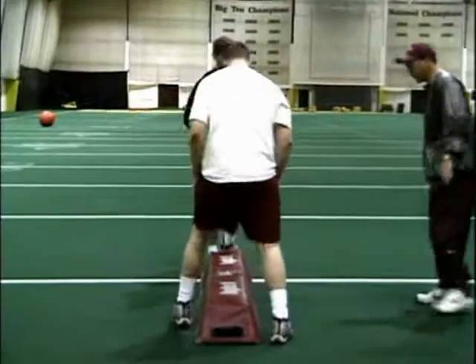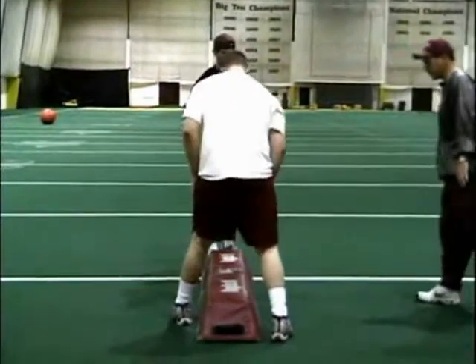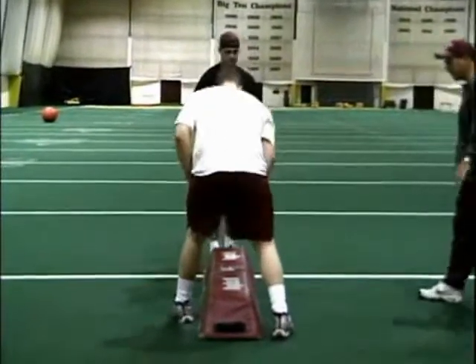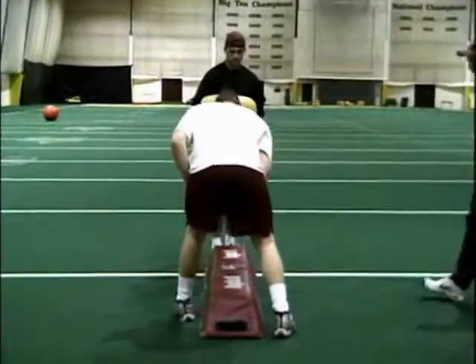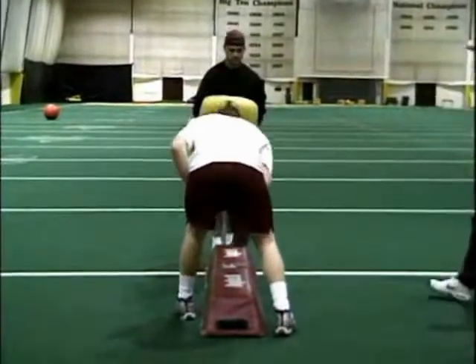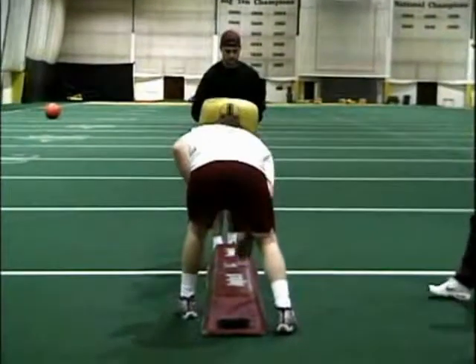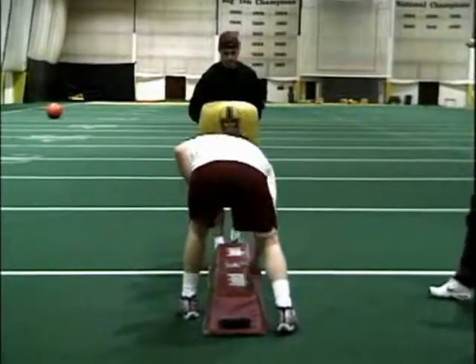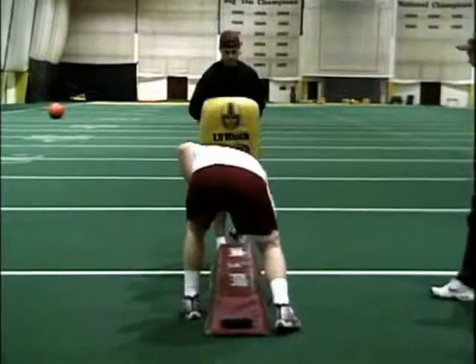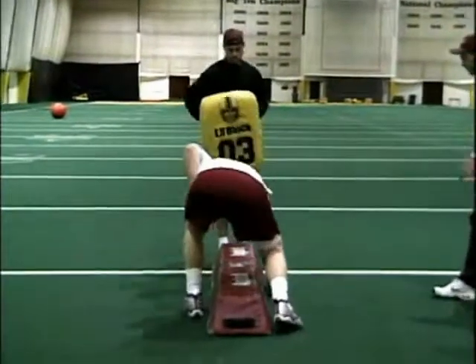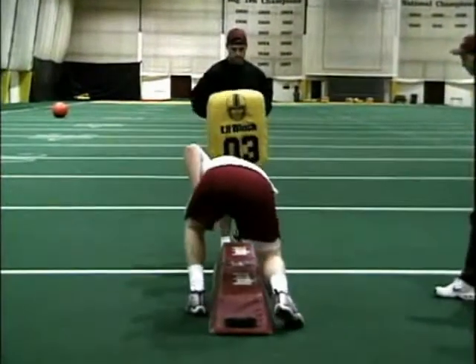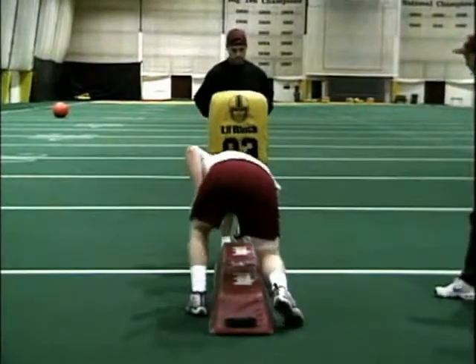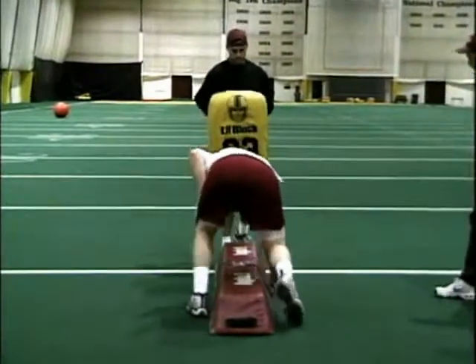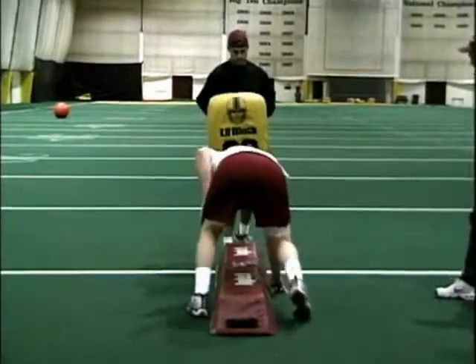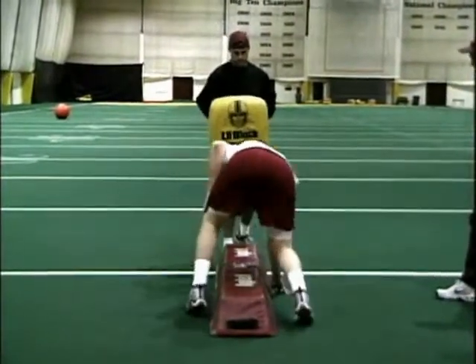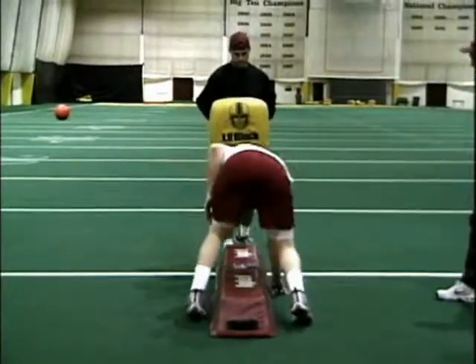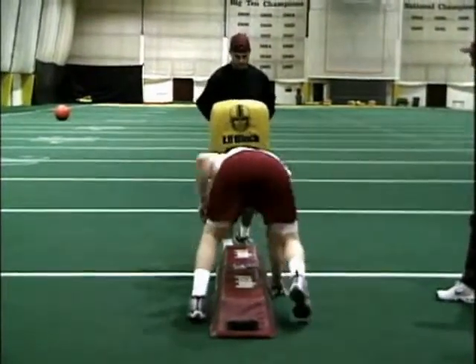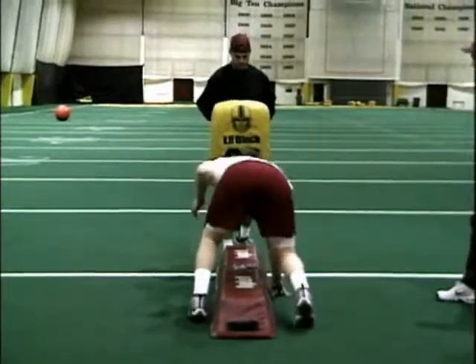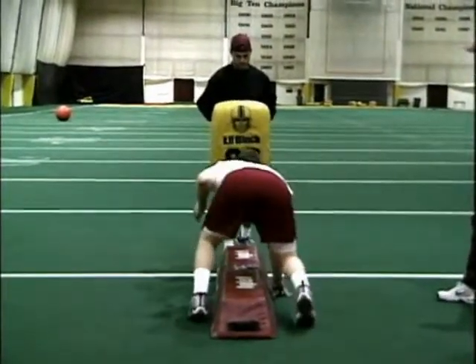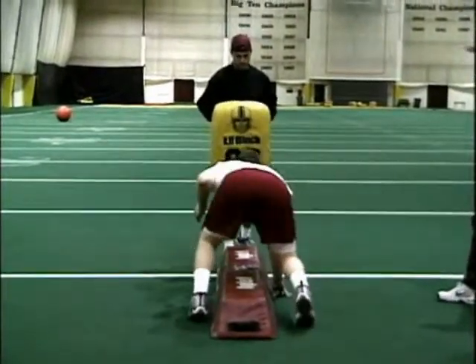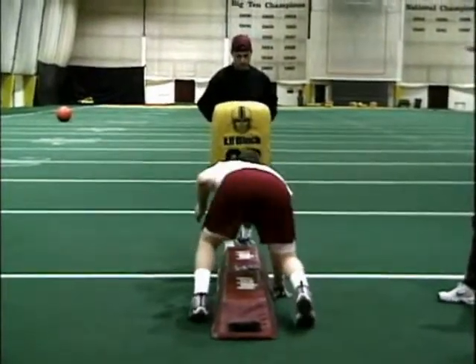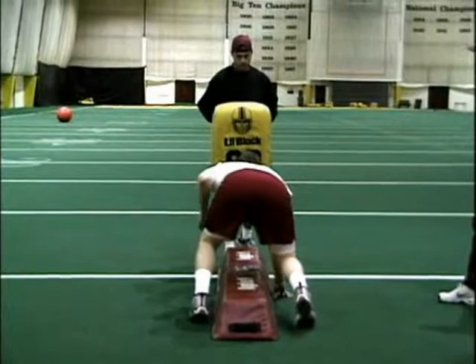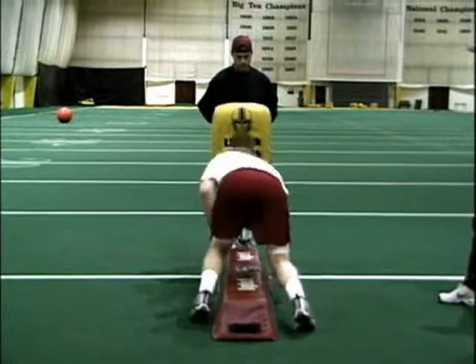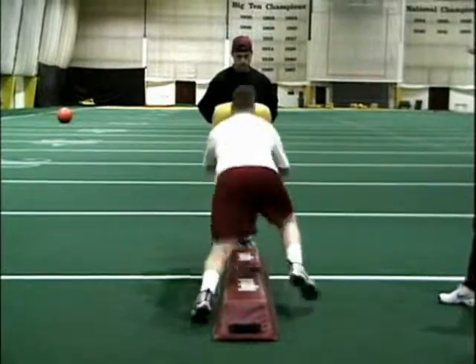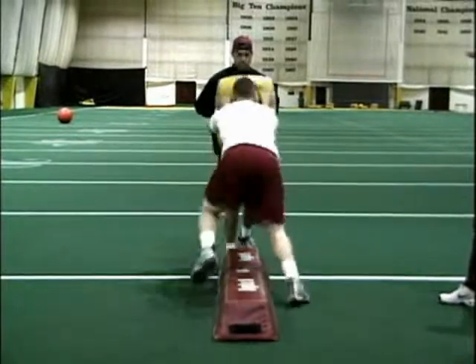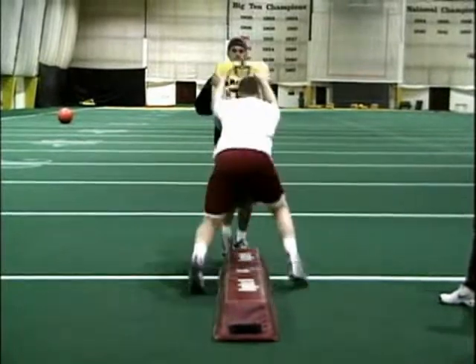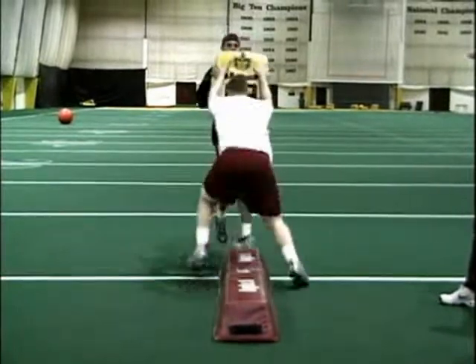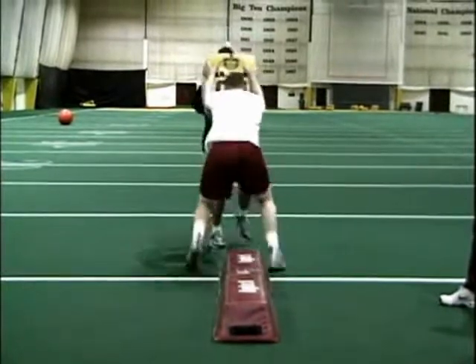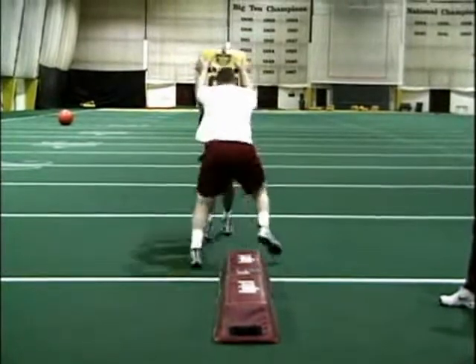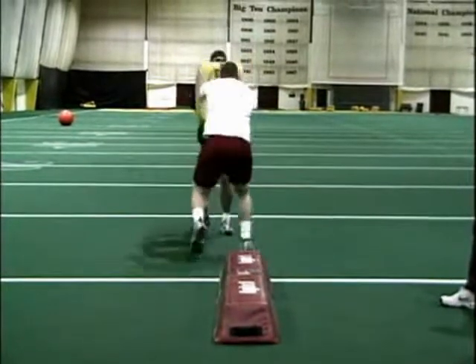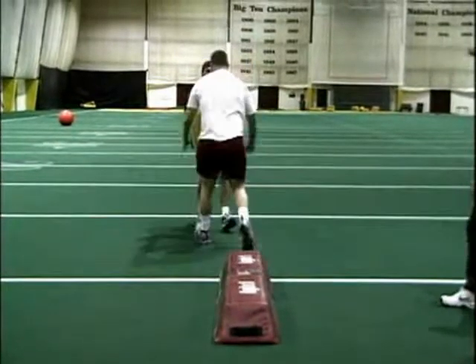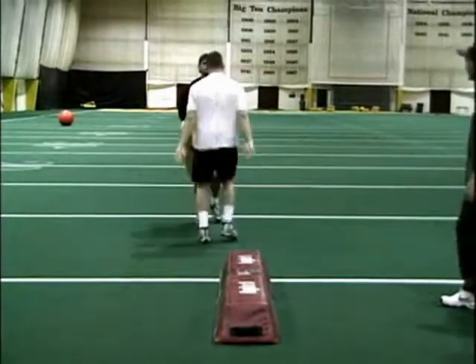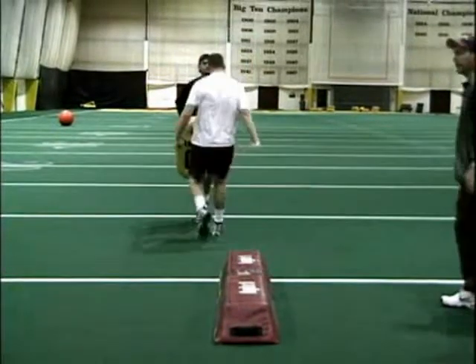Here we go. That's it, hit. Nice base, very nice.